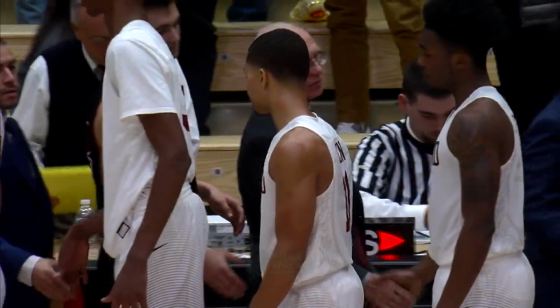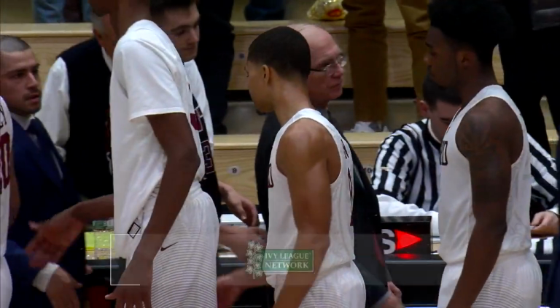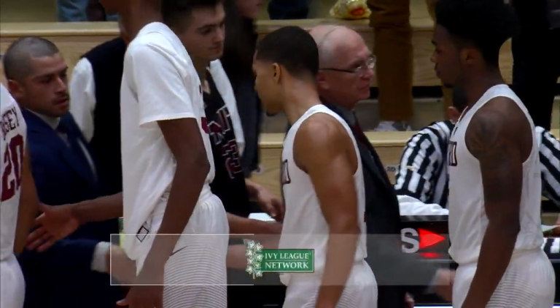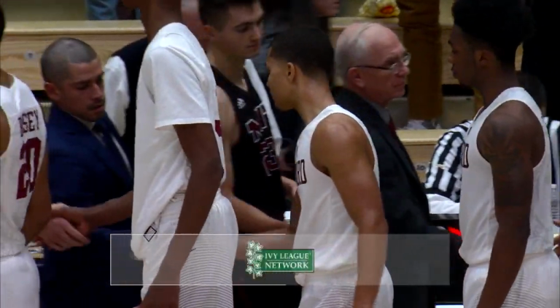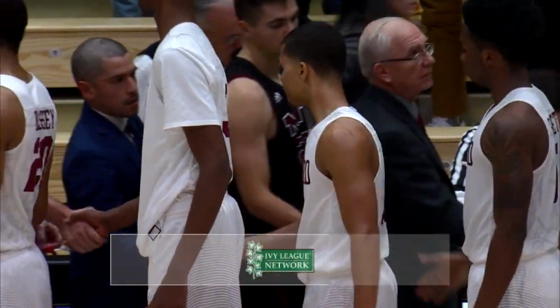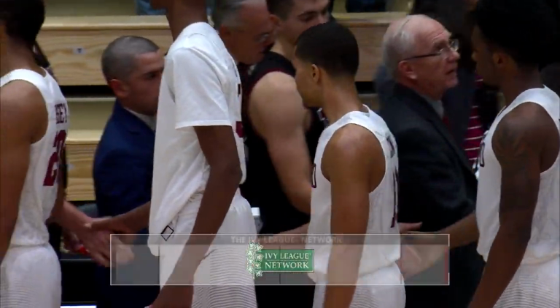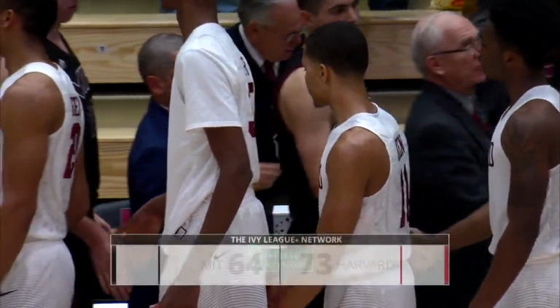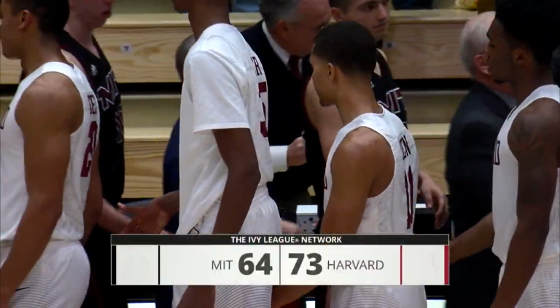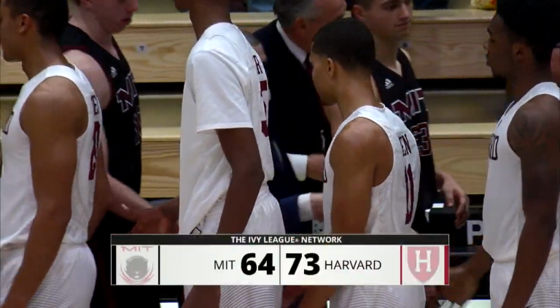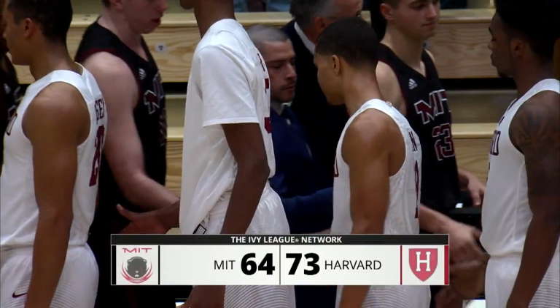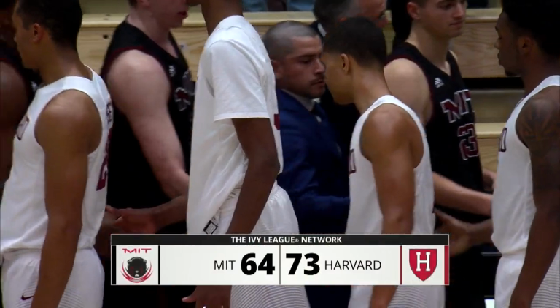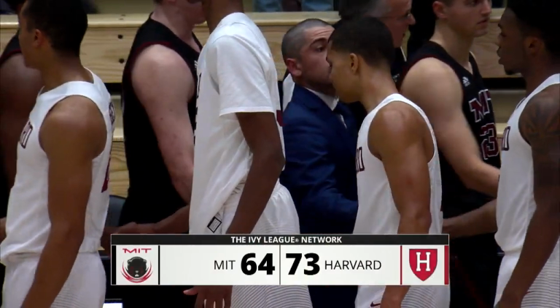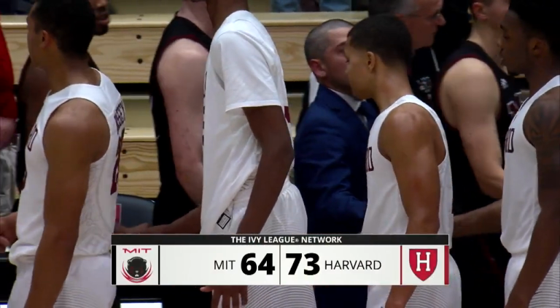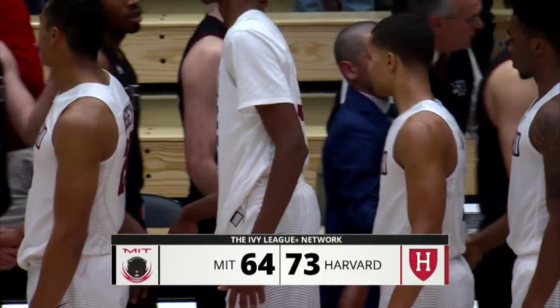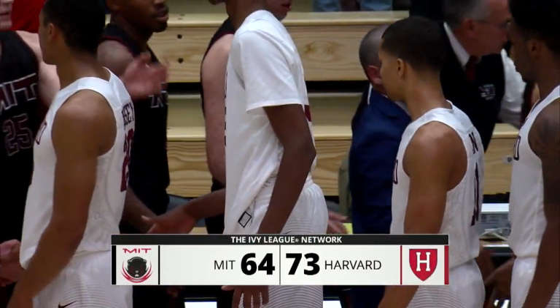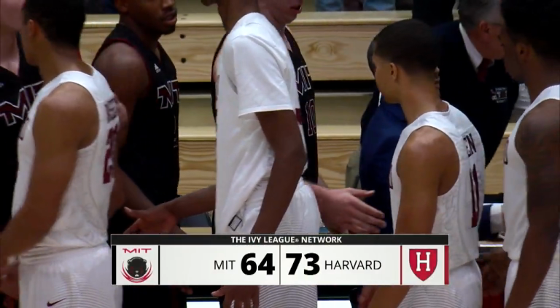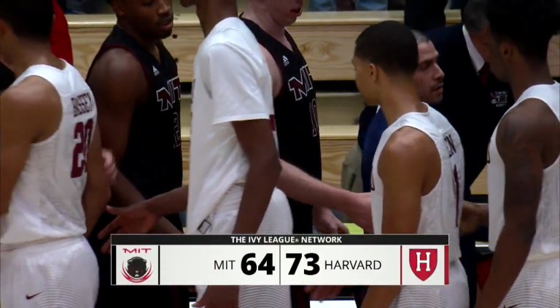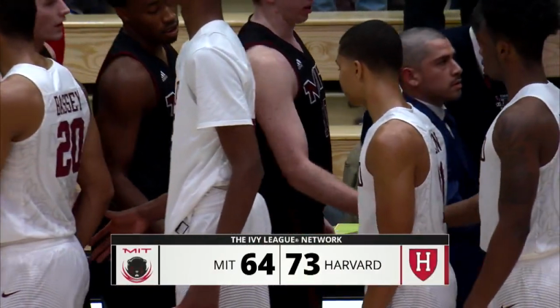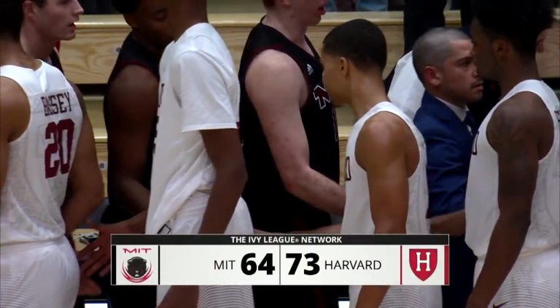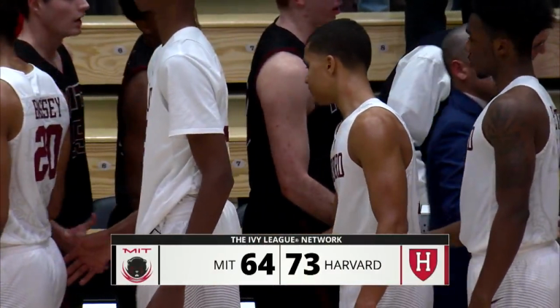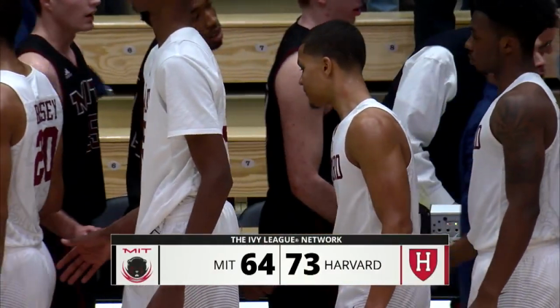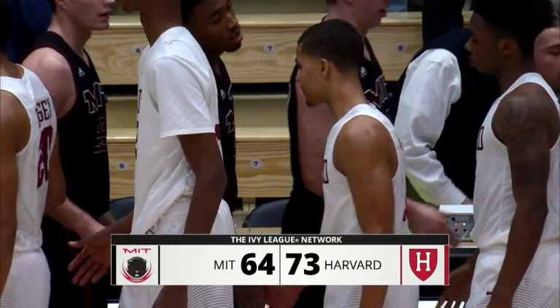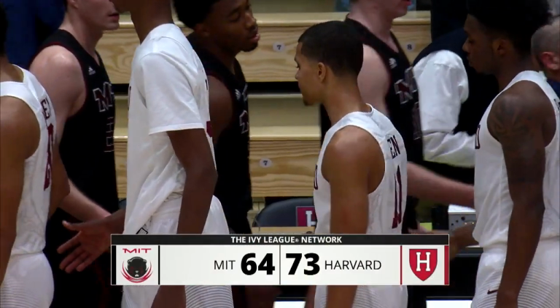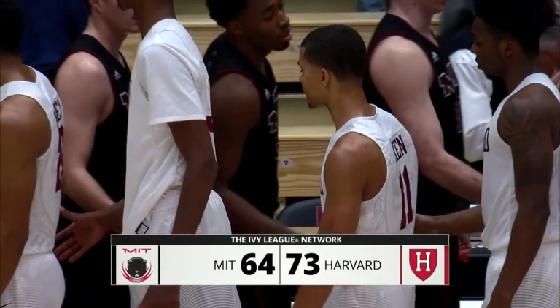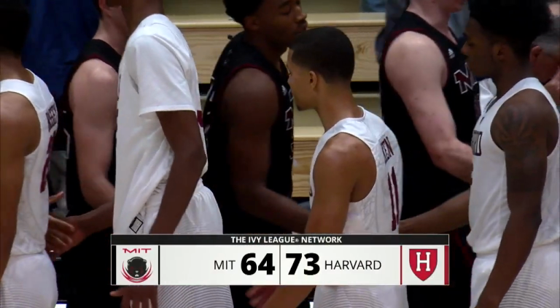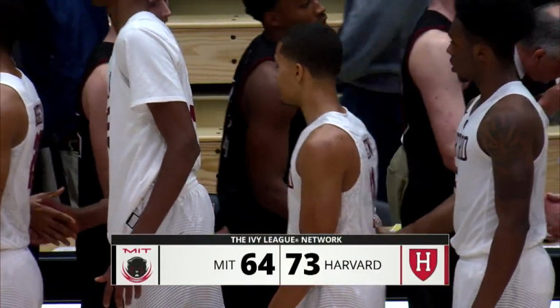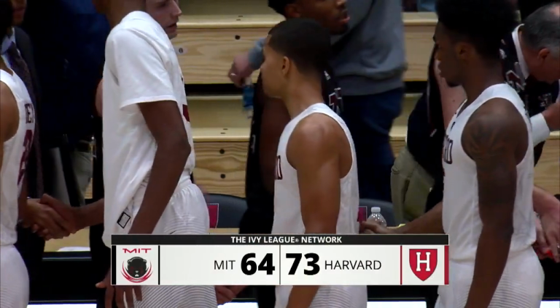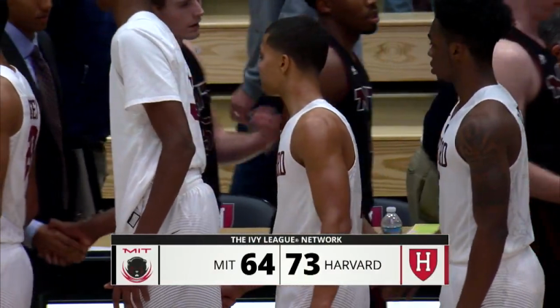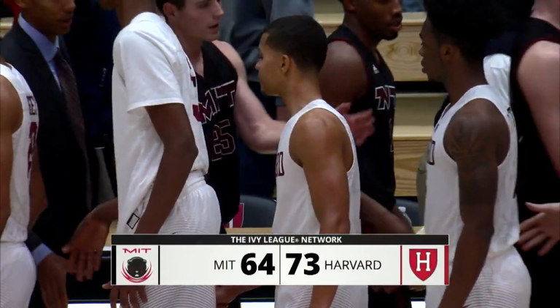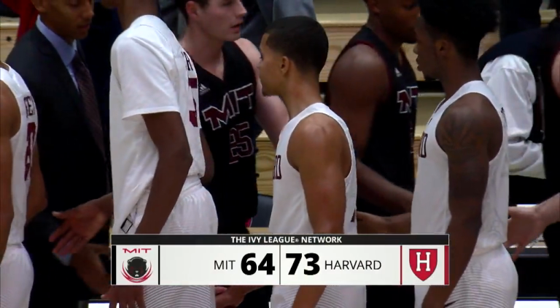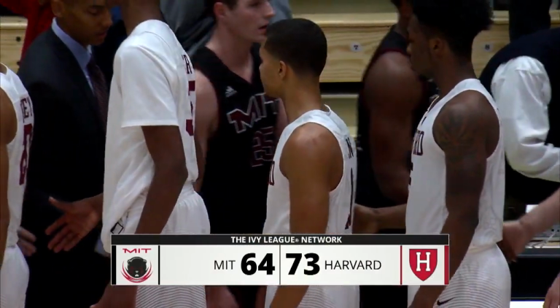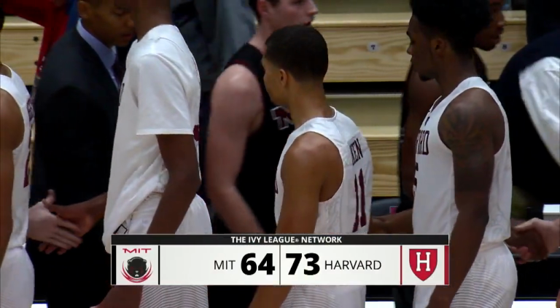Harvard beats MIT. It is the 15th consecutive time the Crimson have defeated the engineers. Good luck — that is an eight-year run.